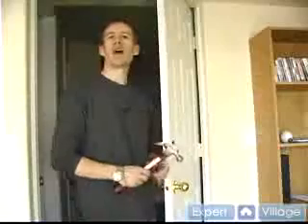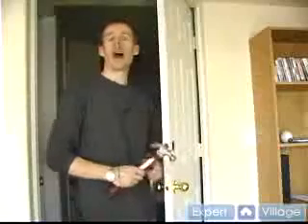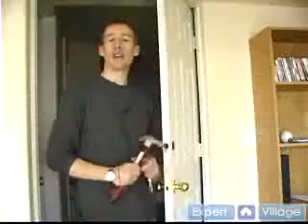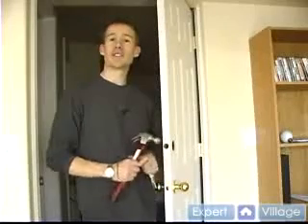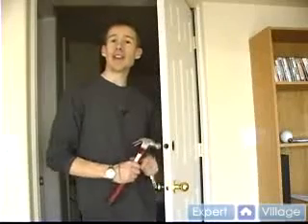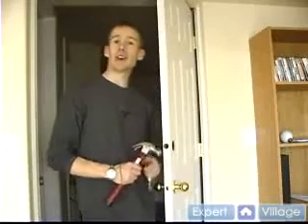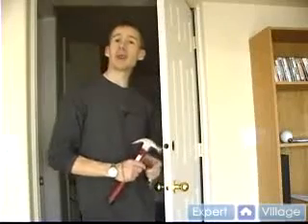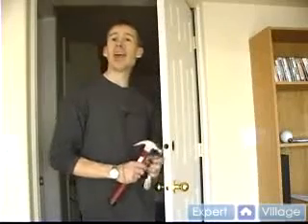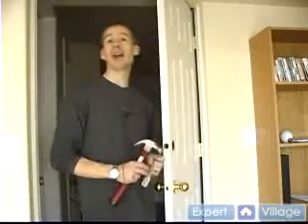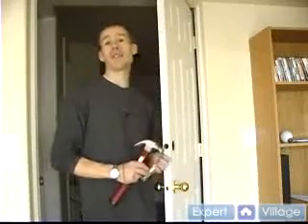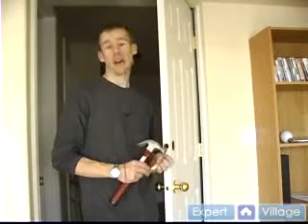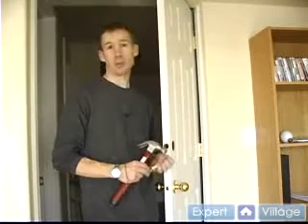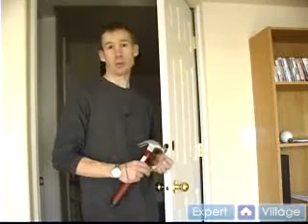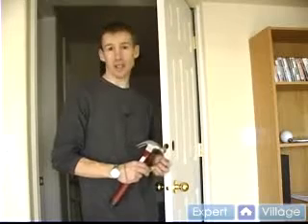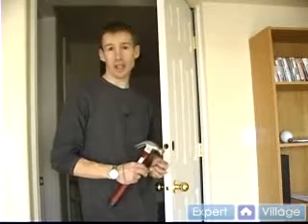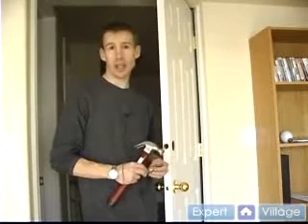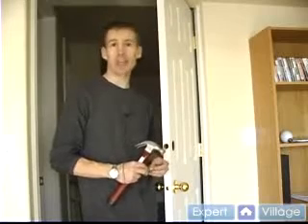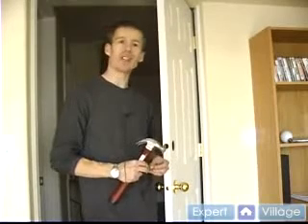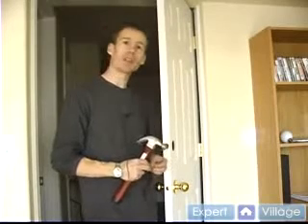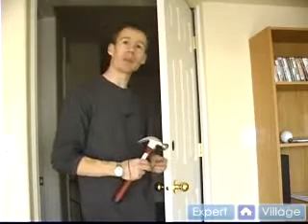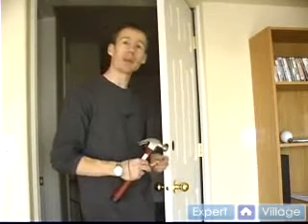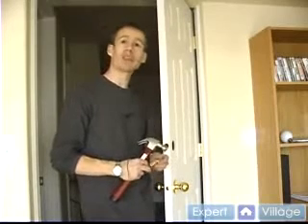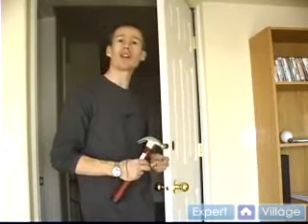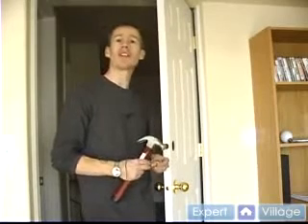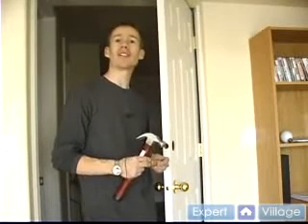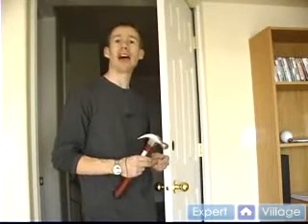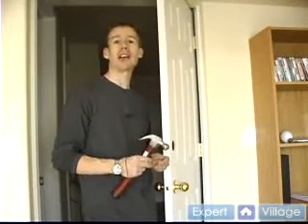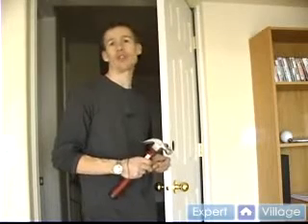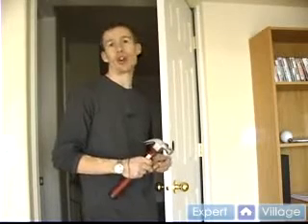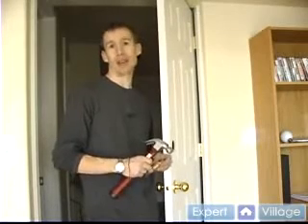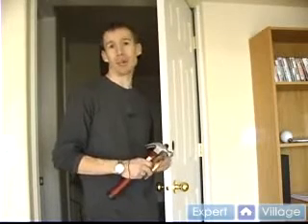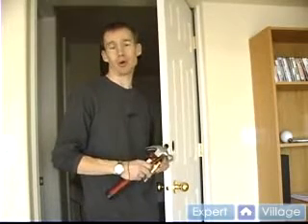Hi, this is Daniel on behalf of Expert Village. In this clip, we're going to be installing the latch for our deadbolt.